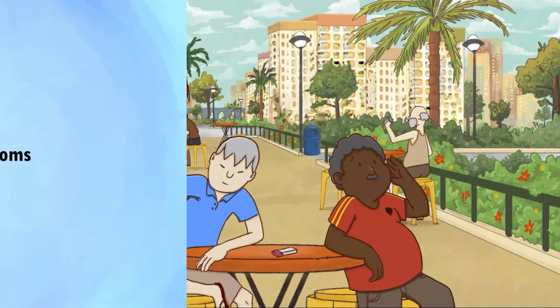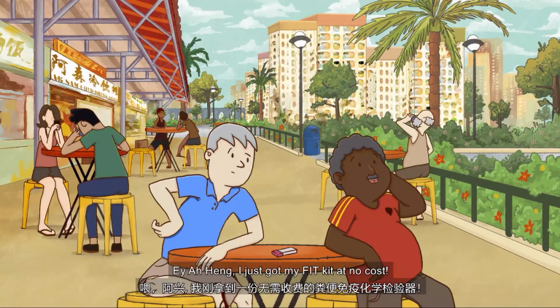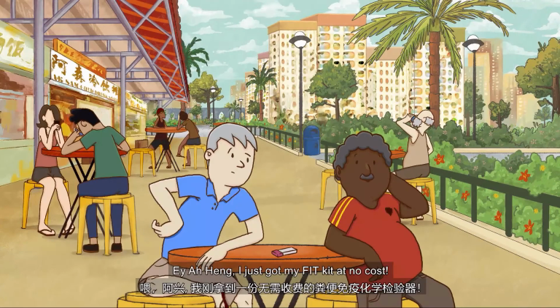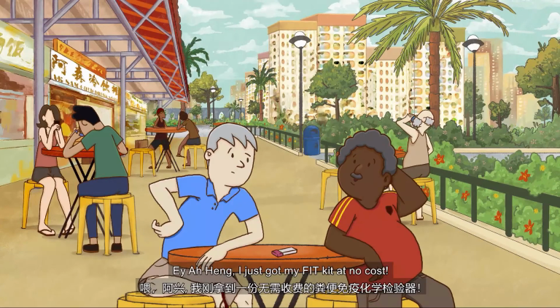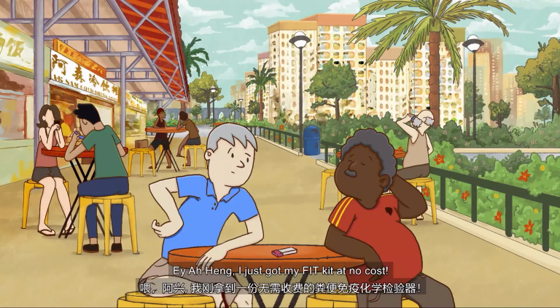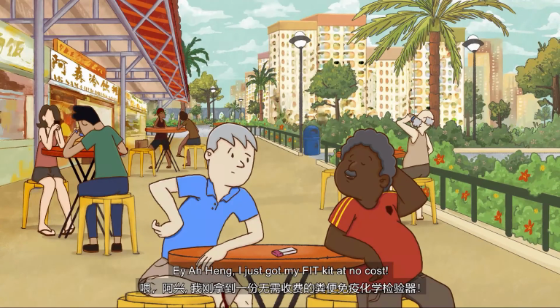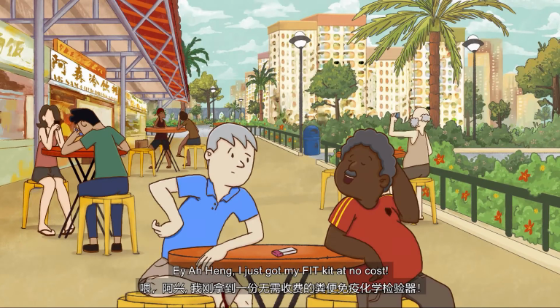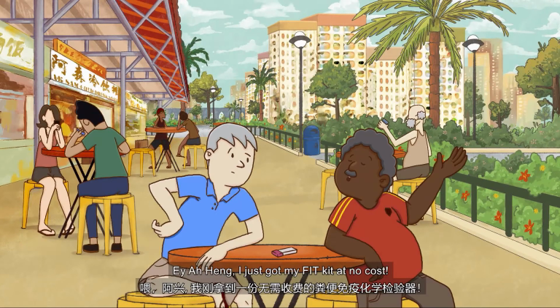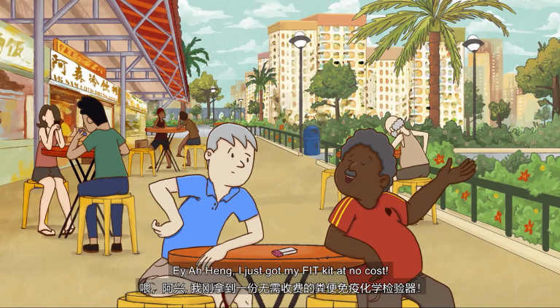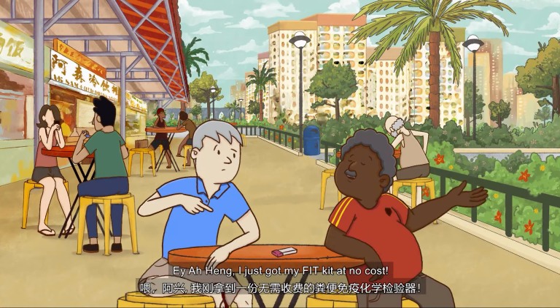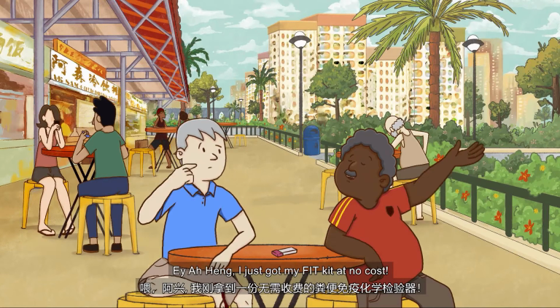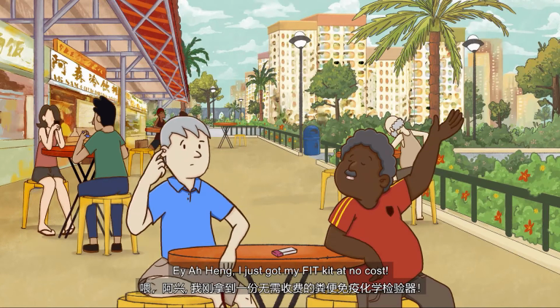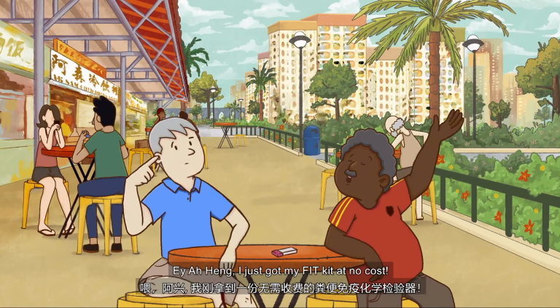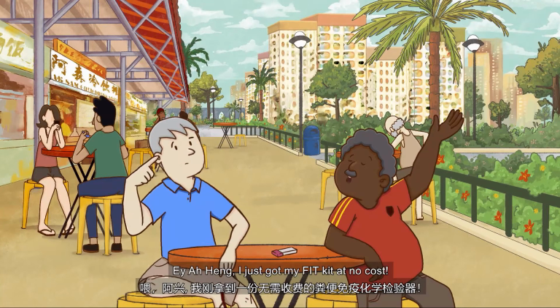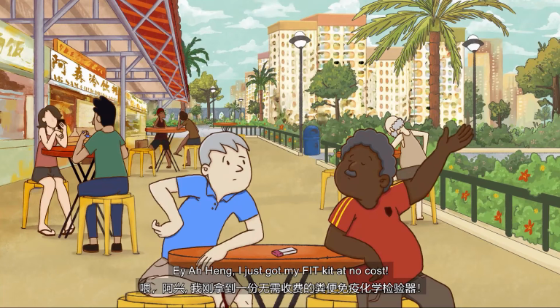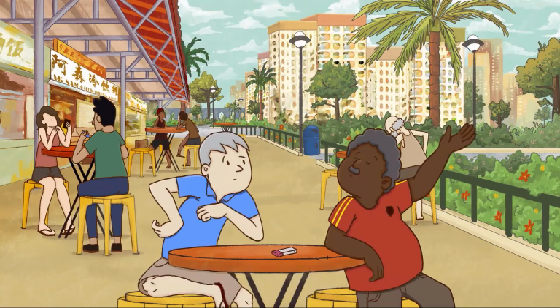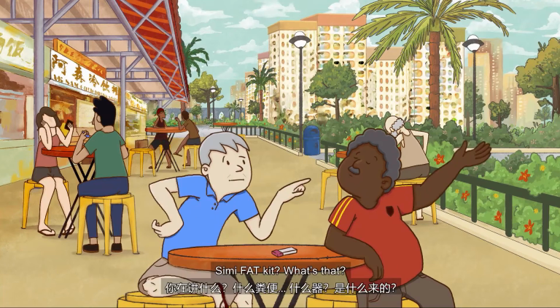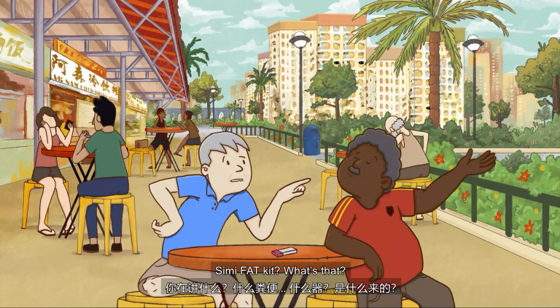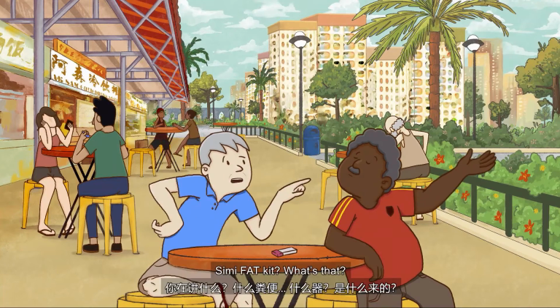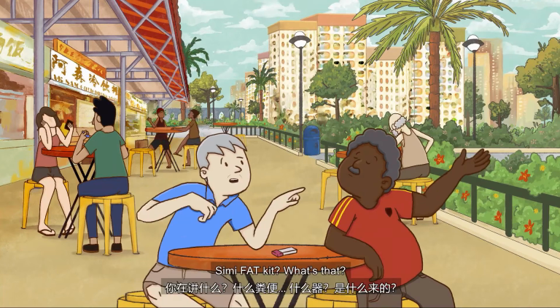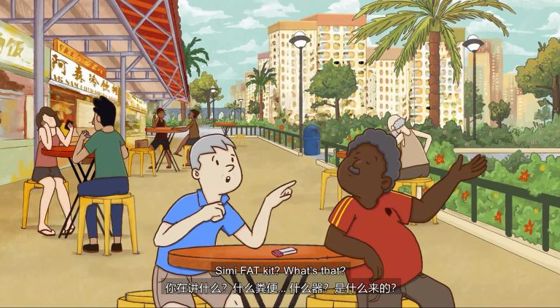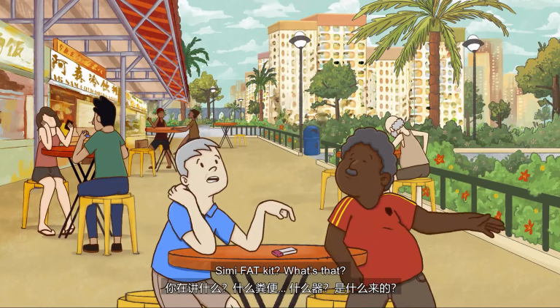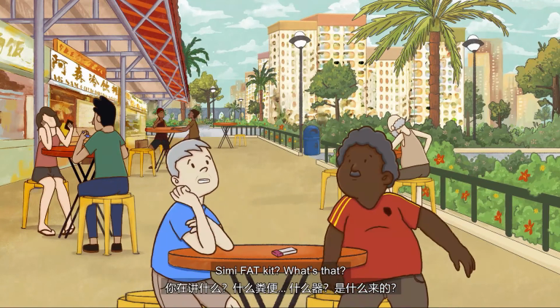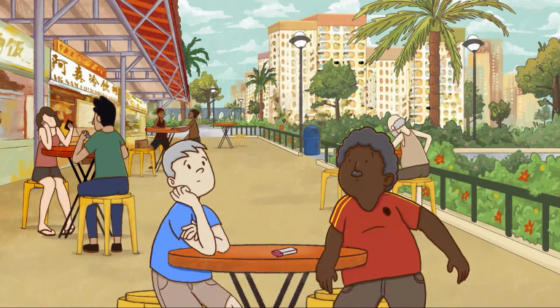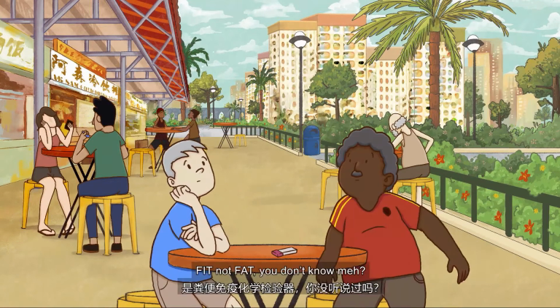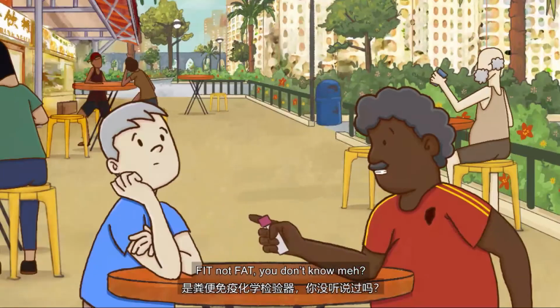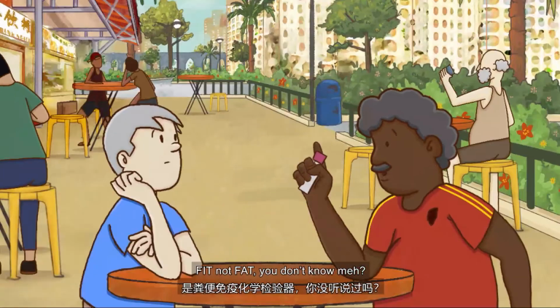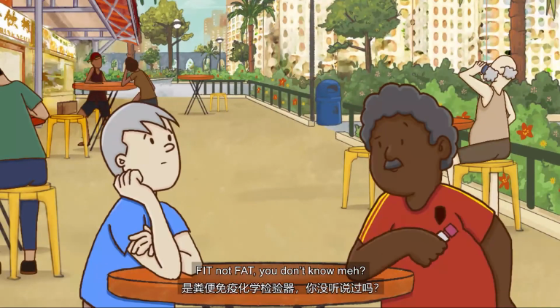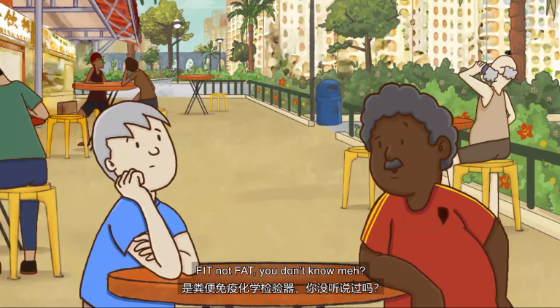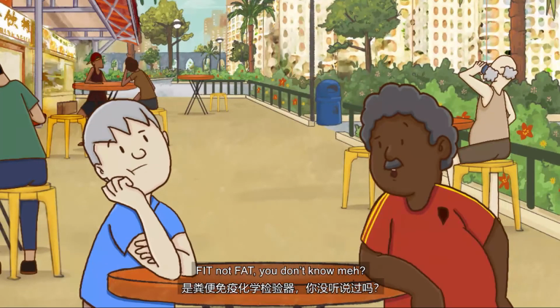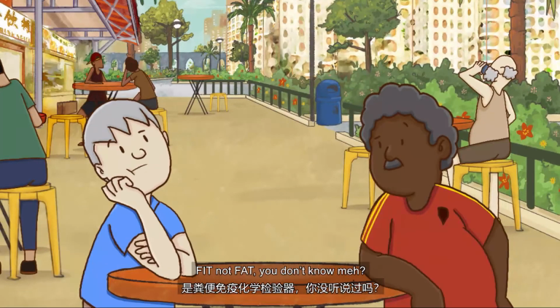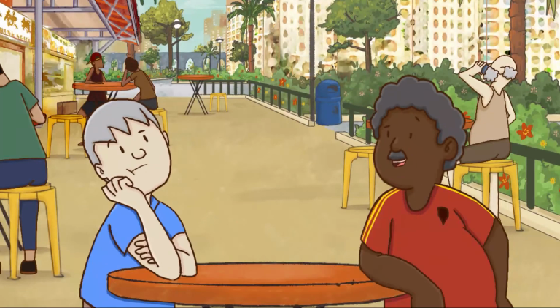Hey, Aheng. I just got my Fit Kit at no cost. Simi fat kit? What's that? Fit, not fat. You don't know meh?